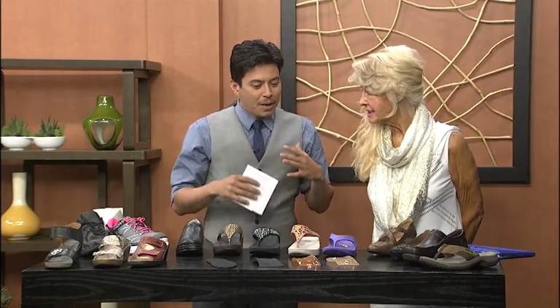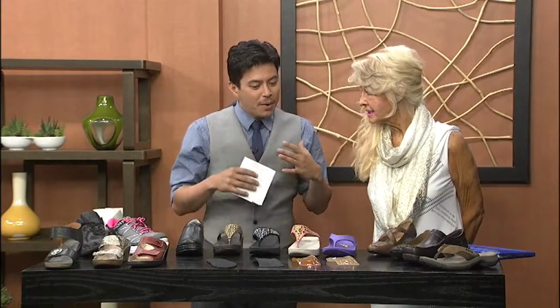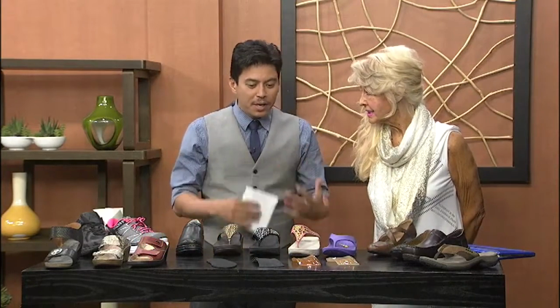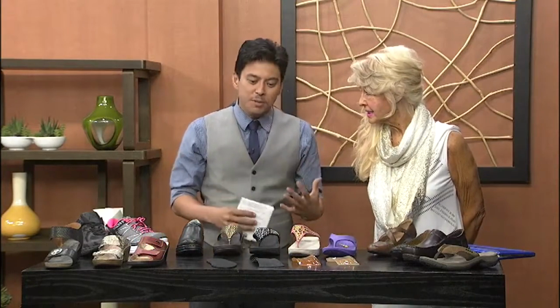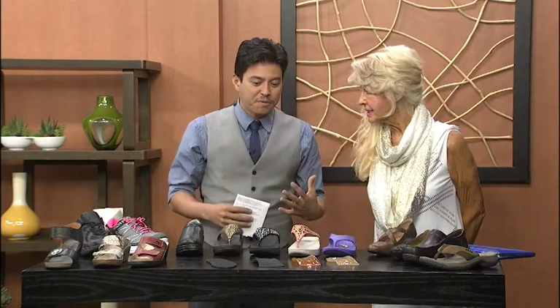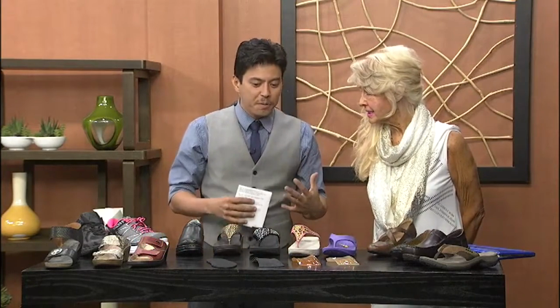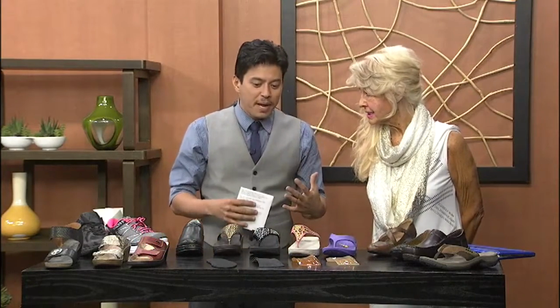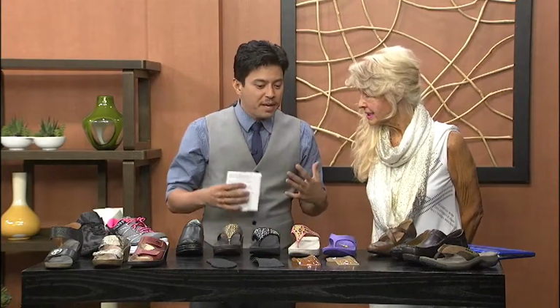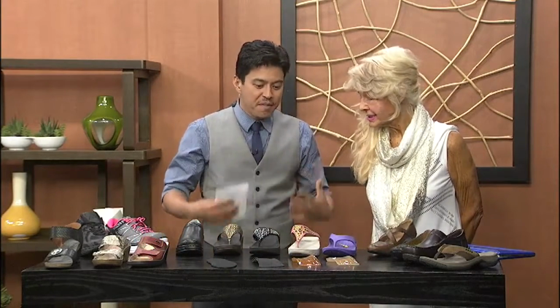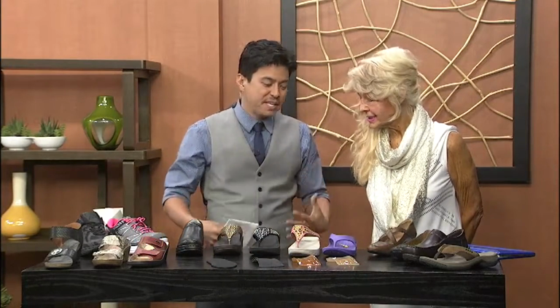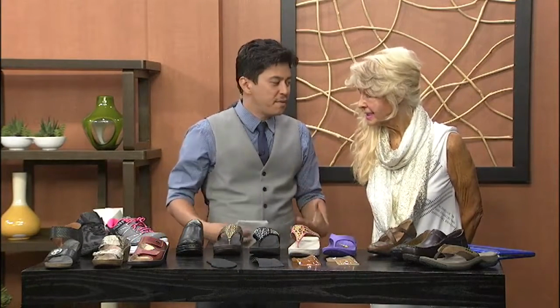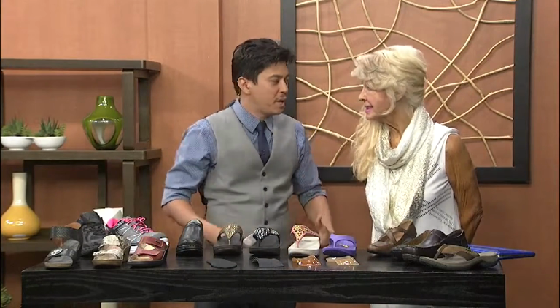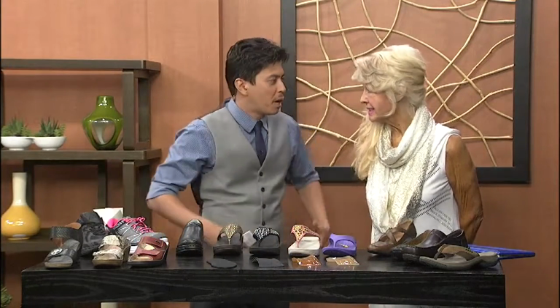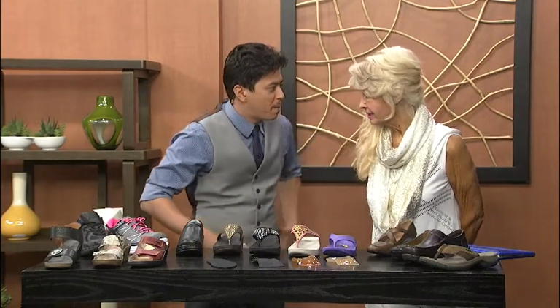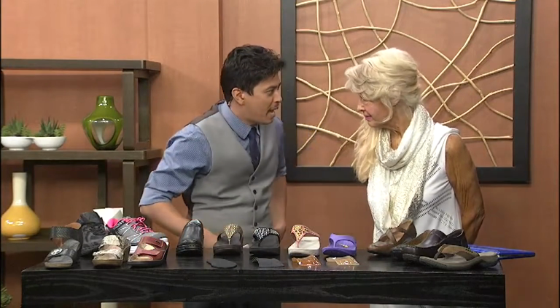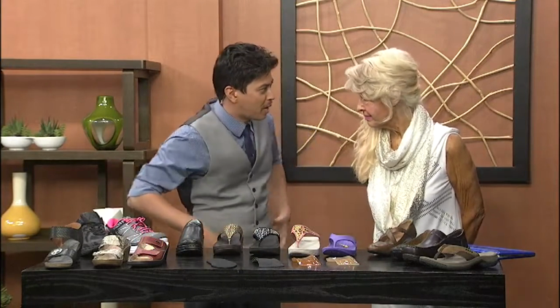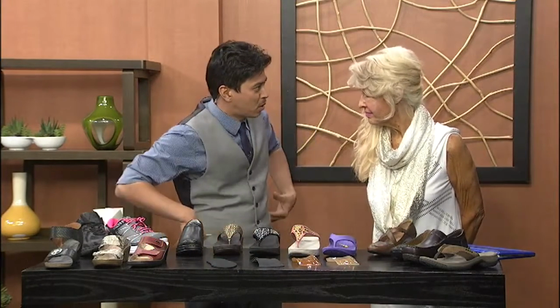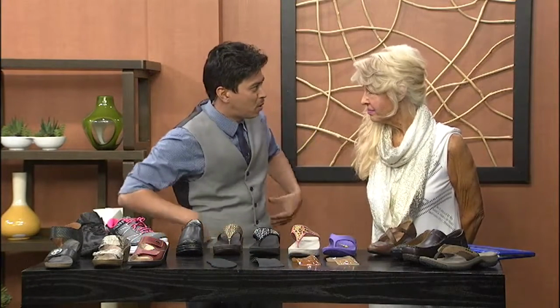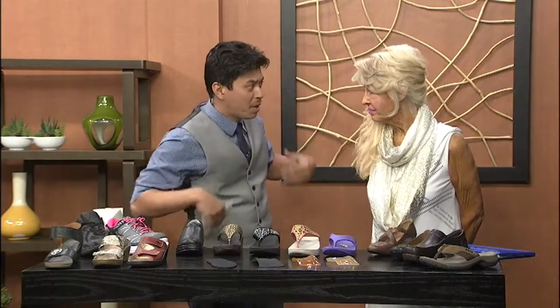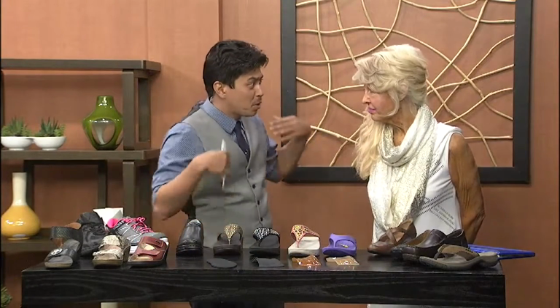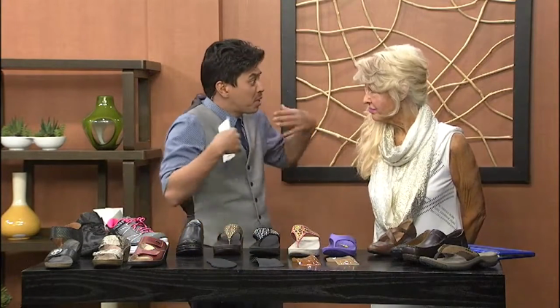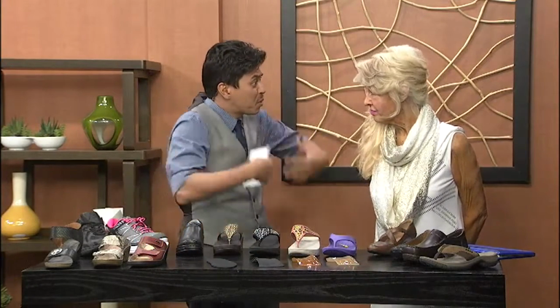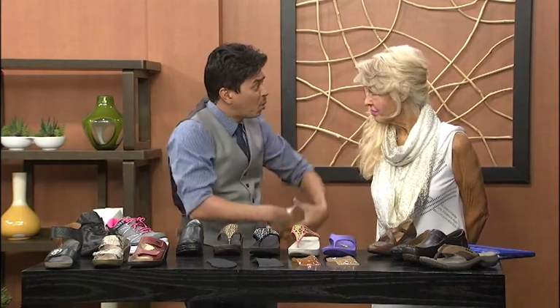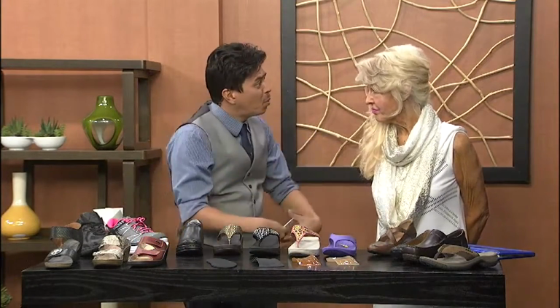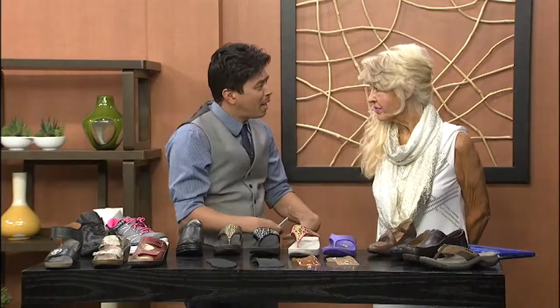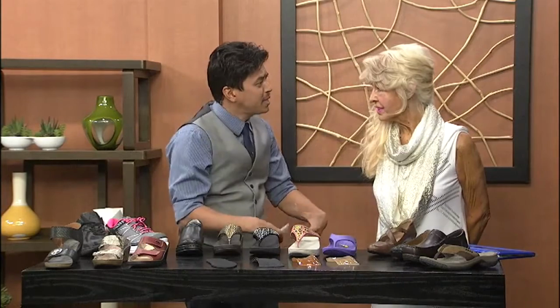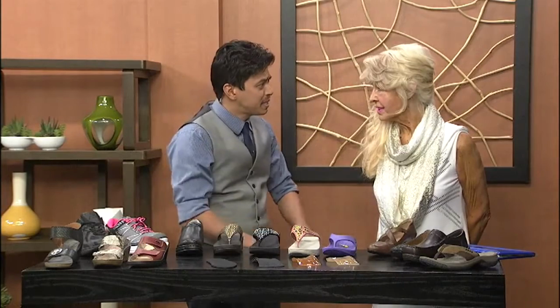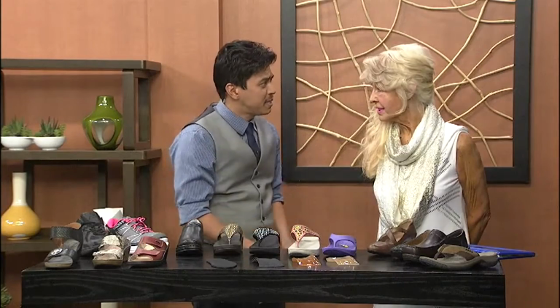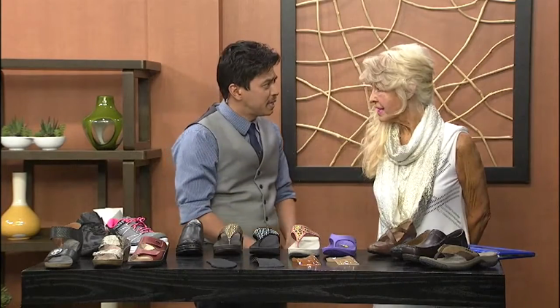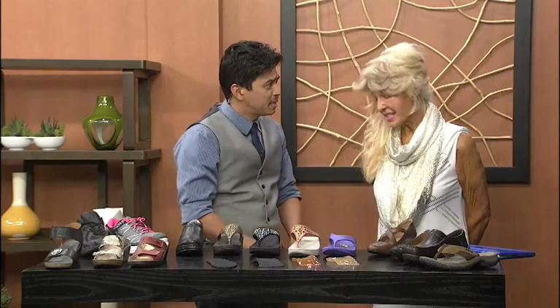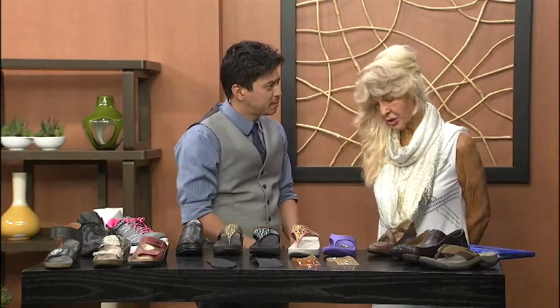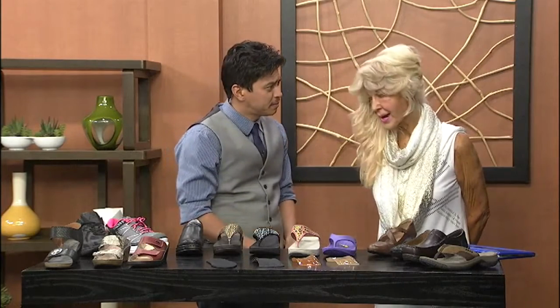When it comes to foot pain, it affects everything — our back, our body alignment — it works out through our whole body, doesn't it? That's correct.